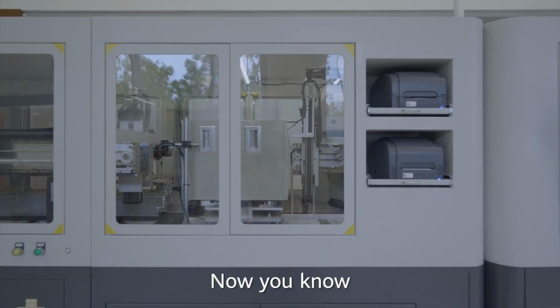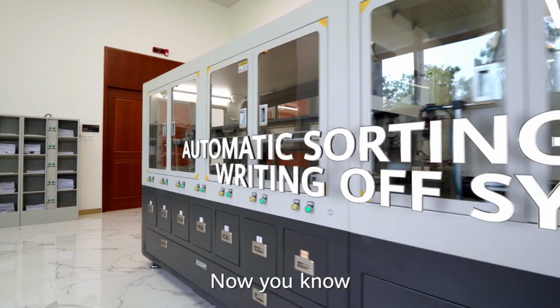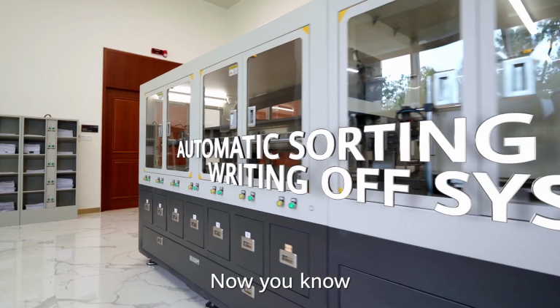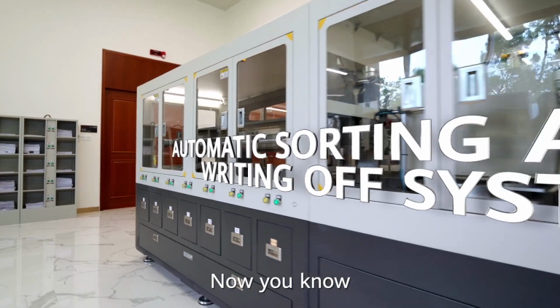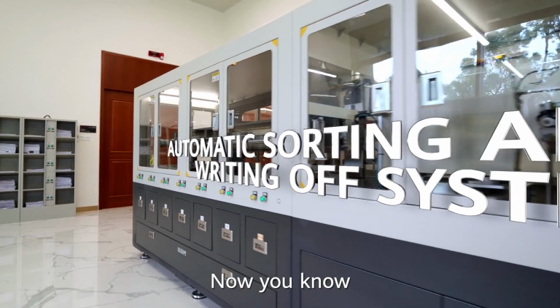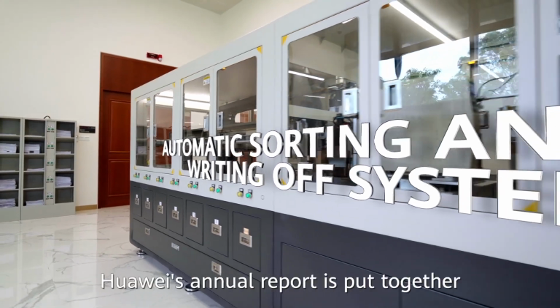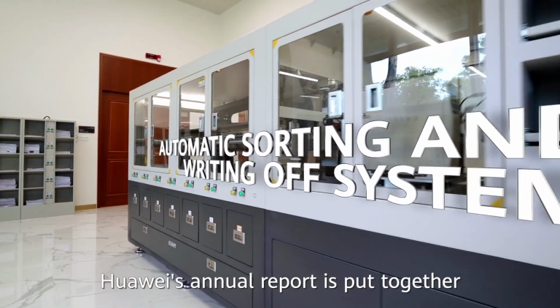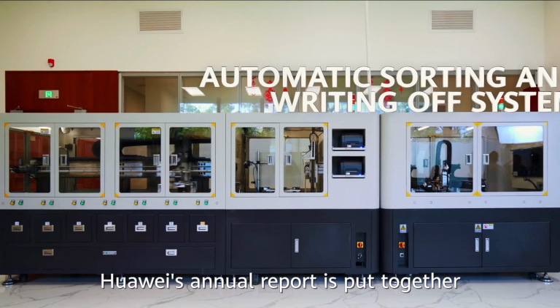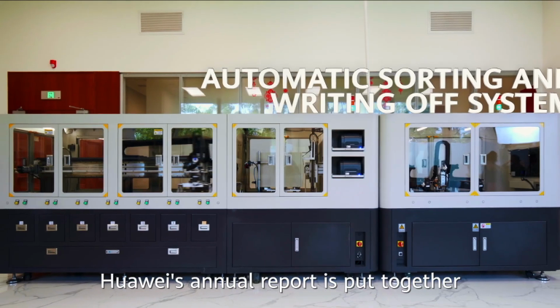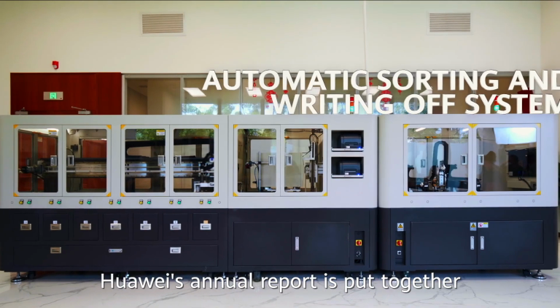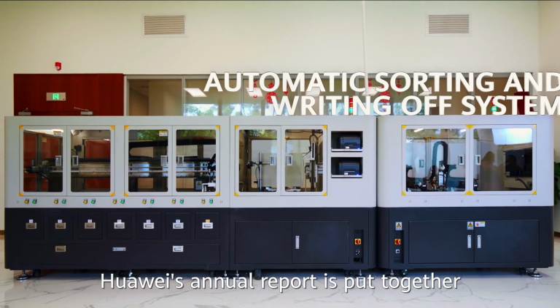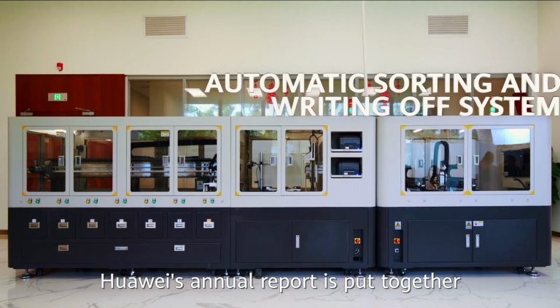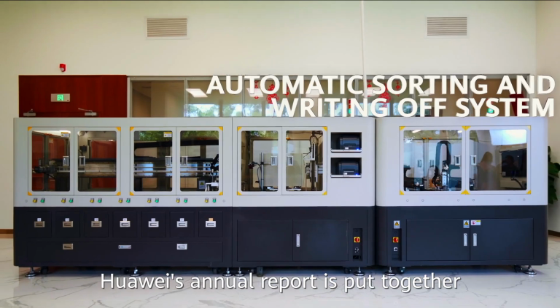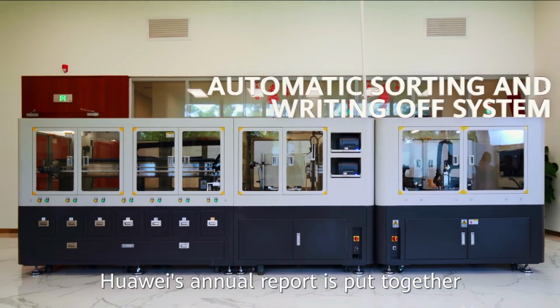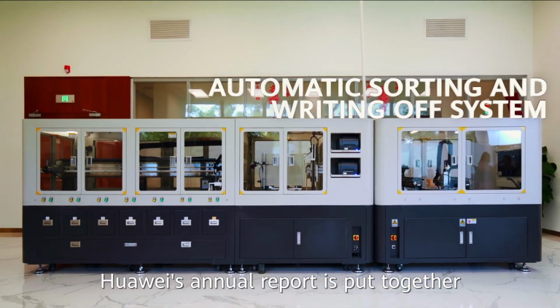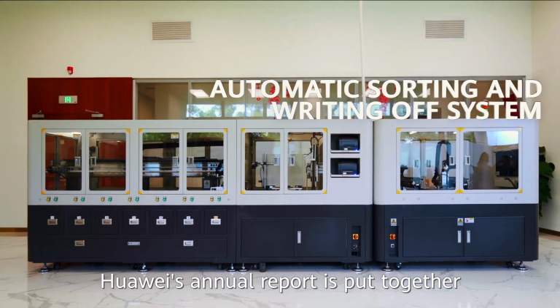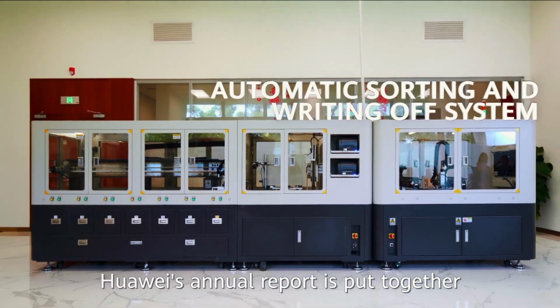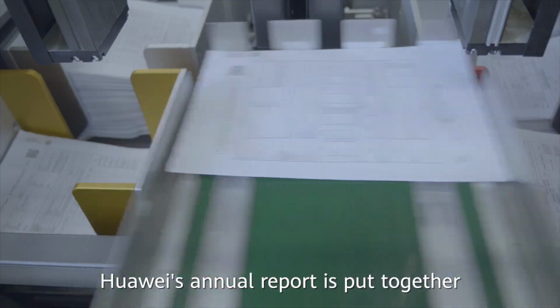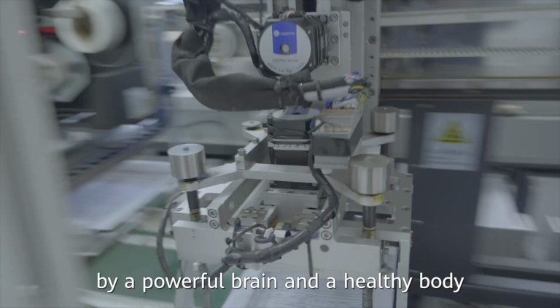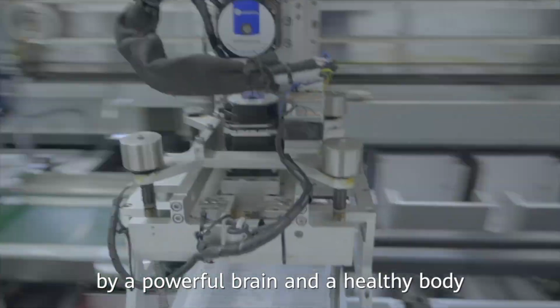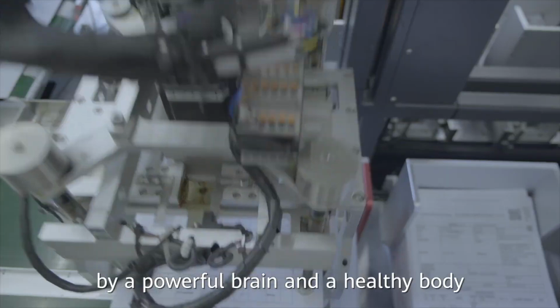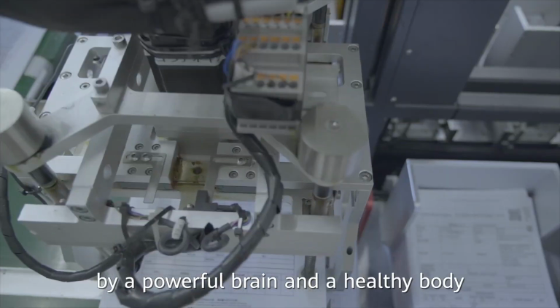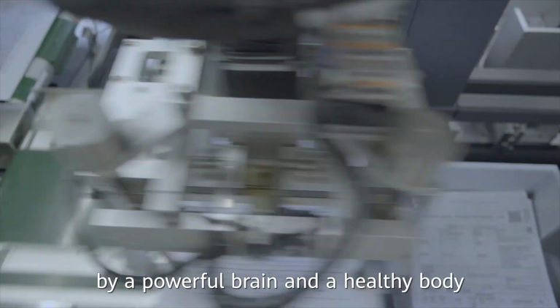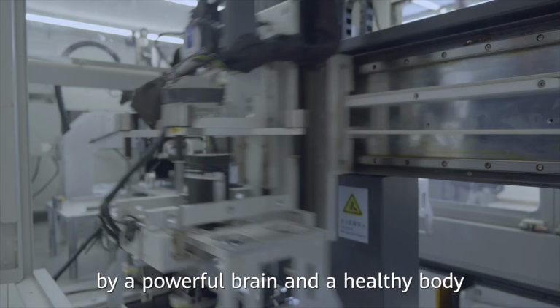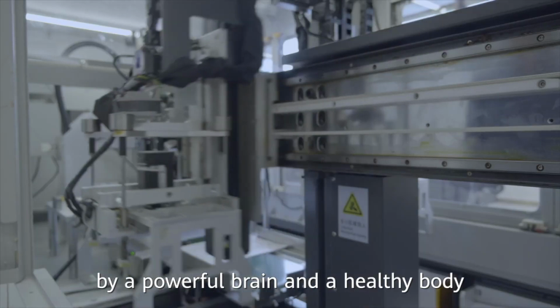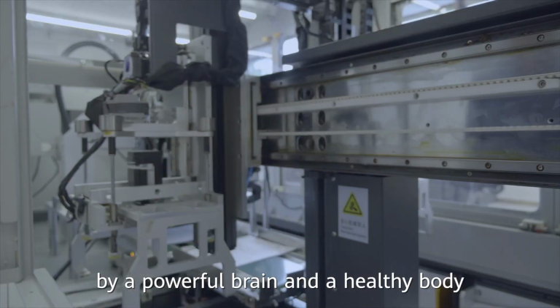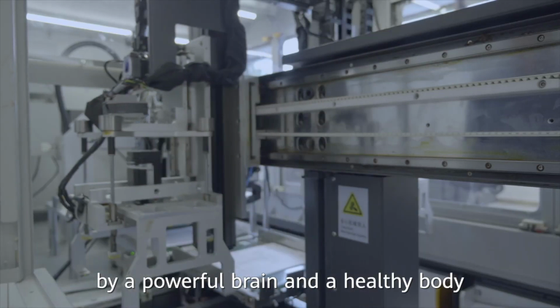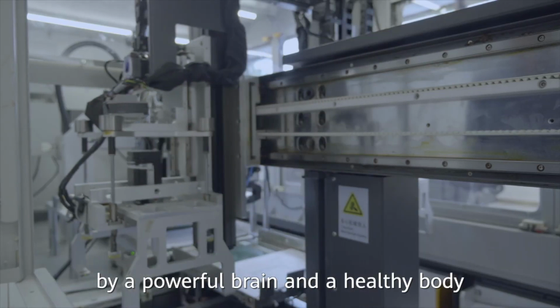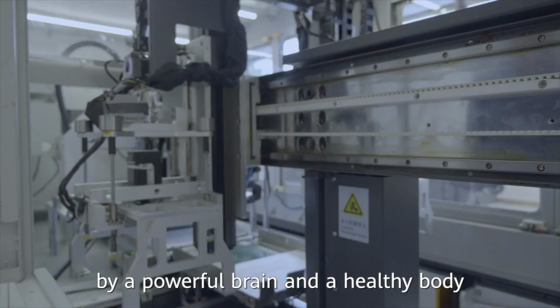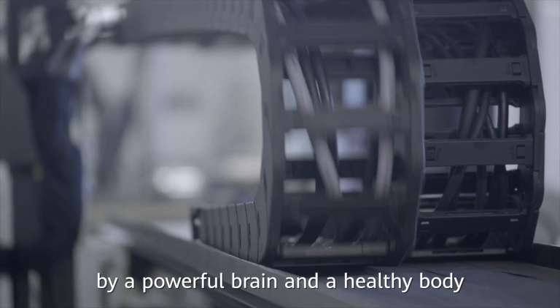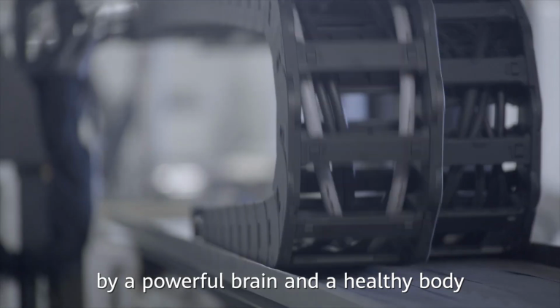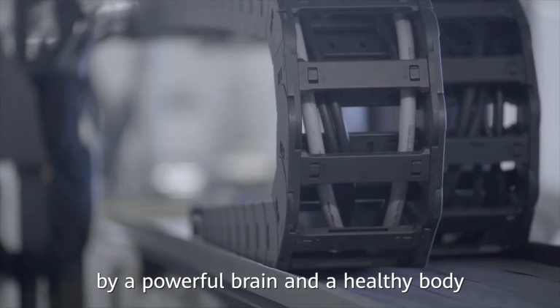Now you know Huawei's annual report is put together by a powerful brain and a healthy body.